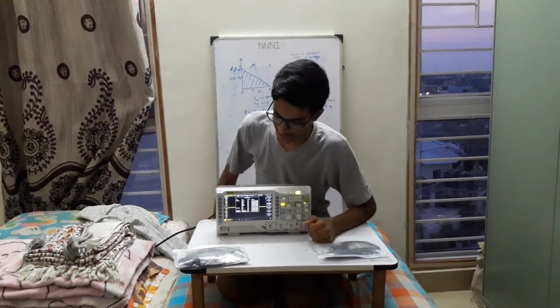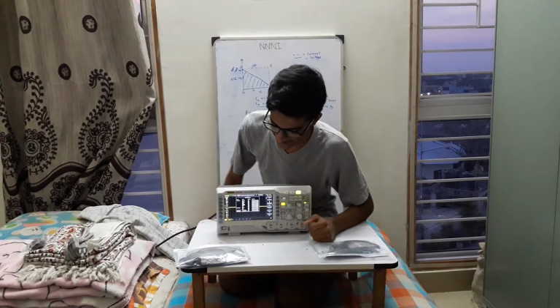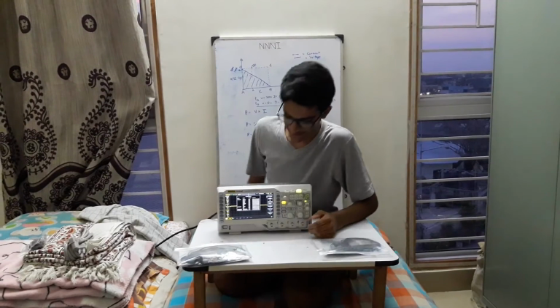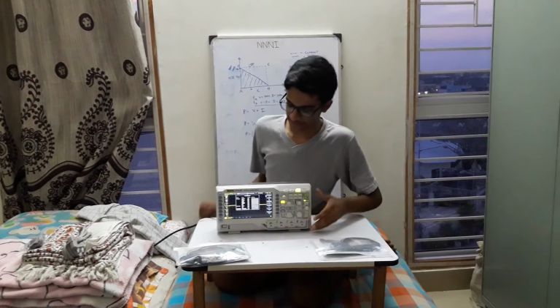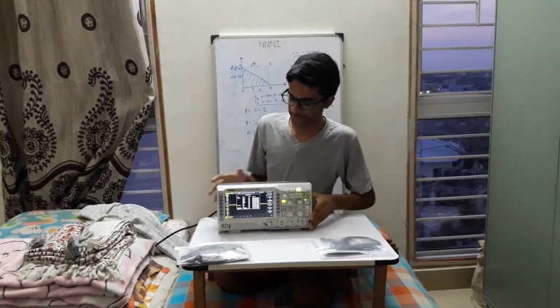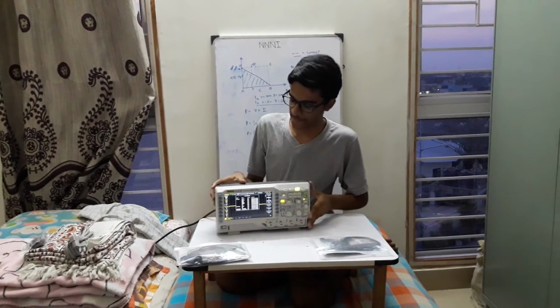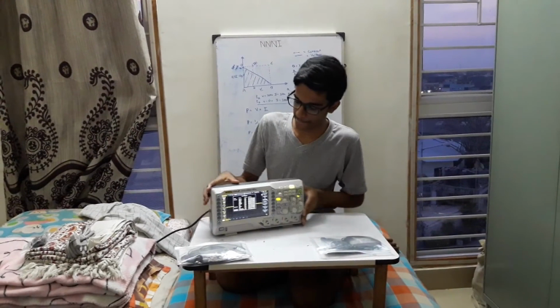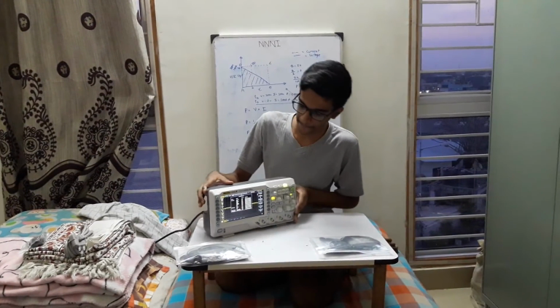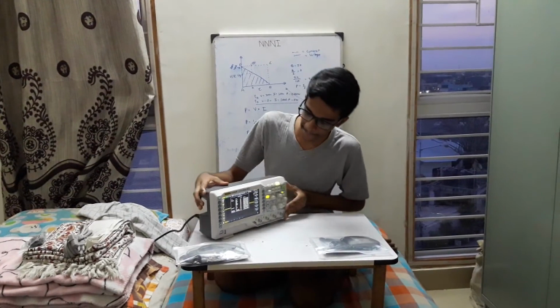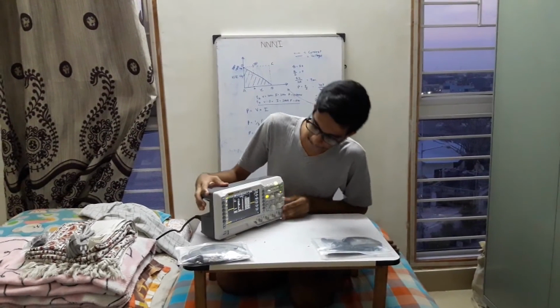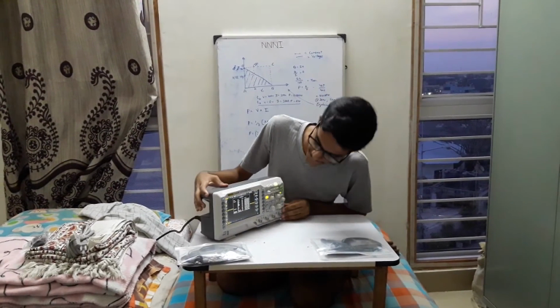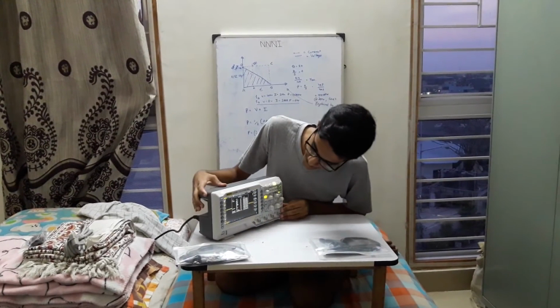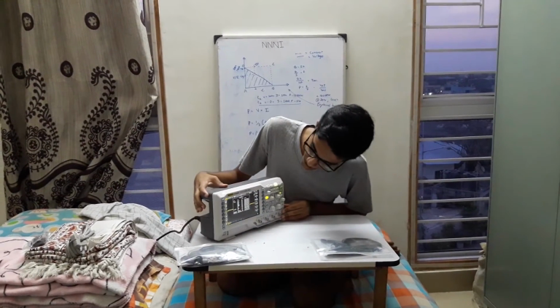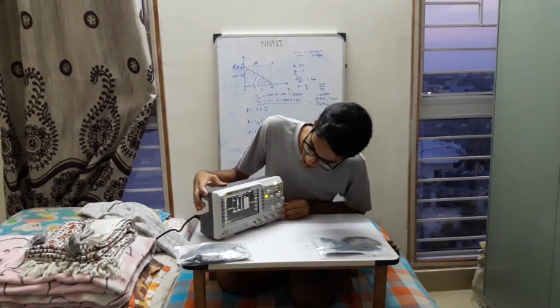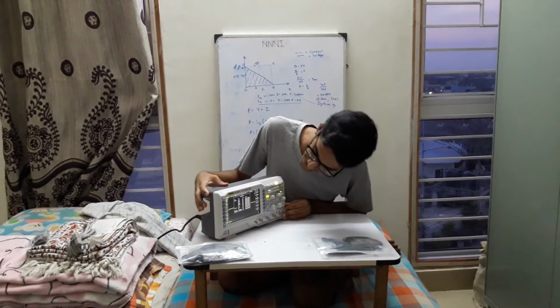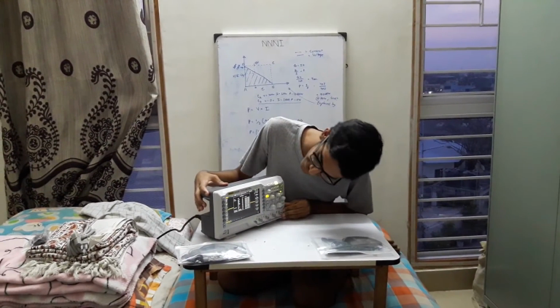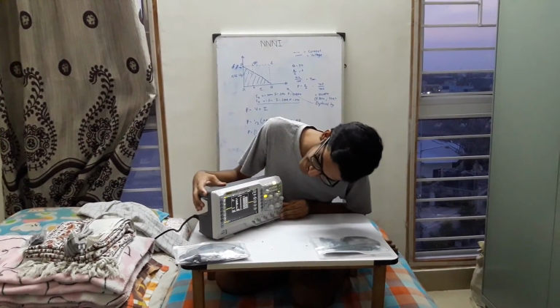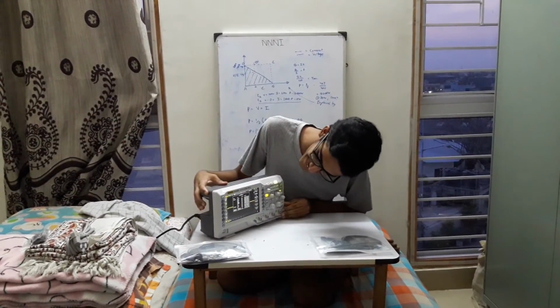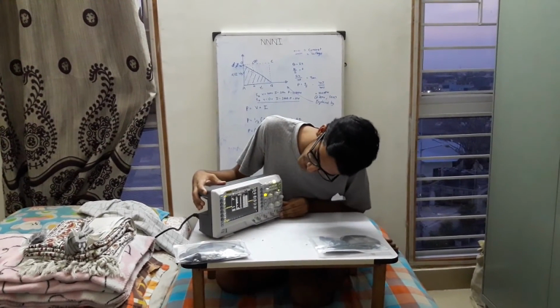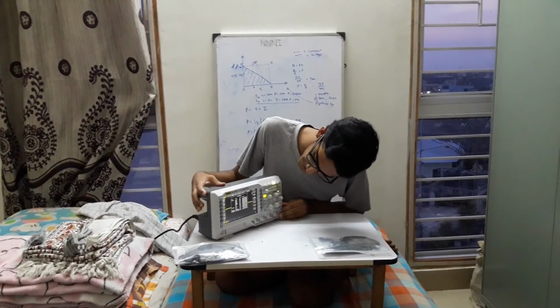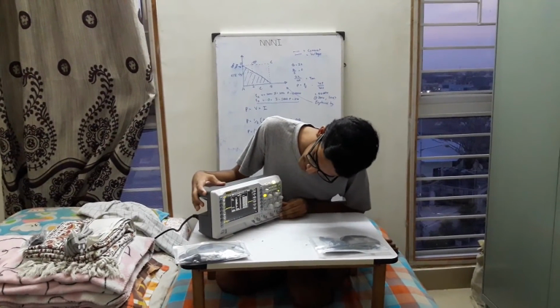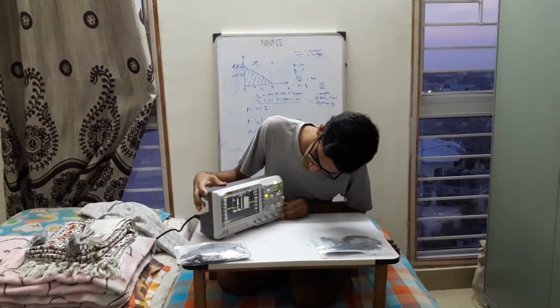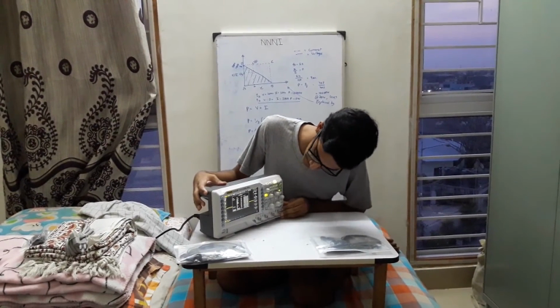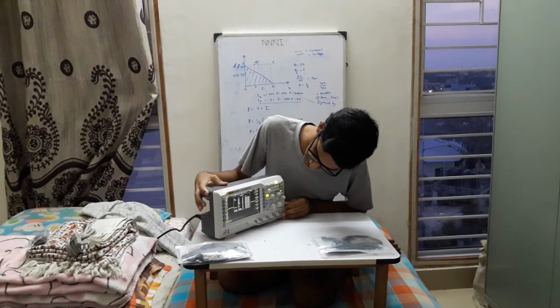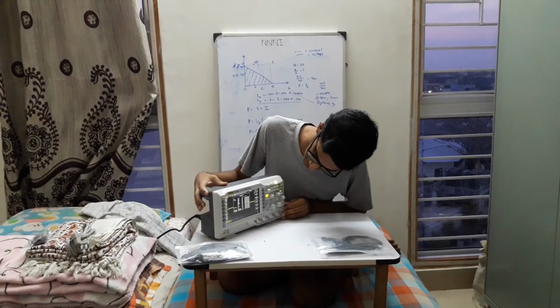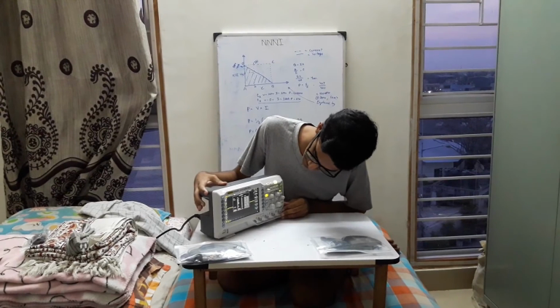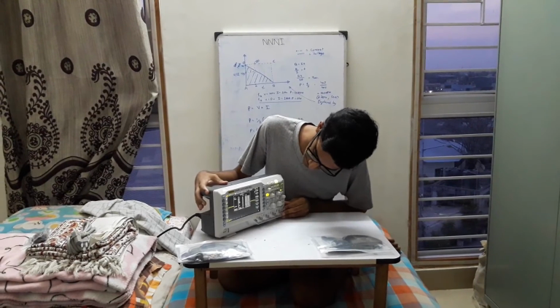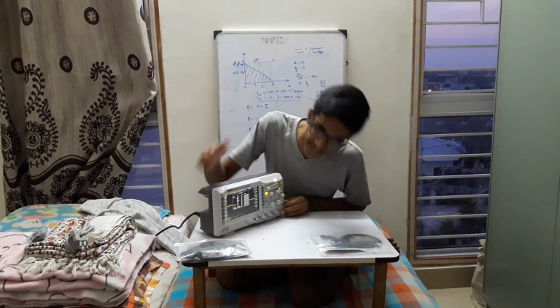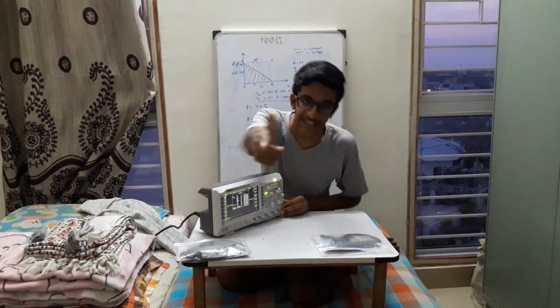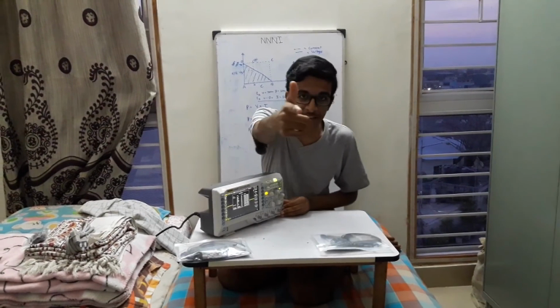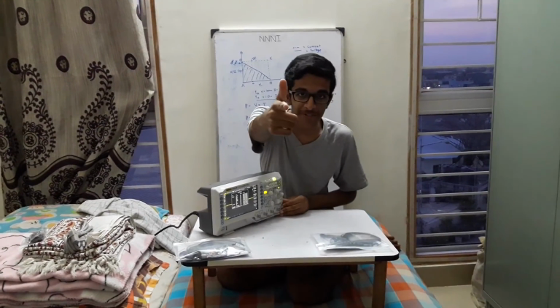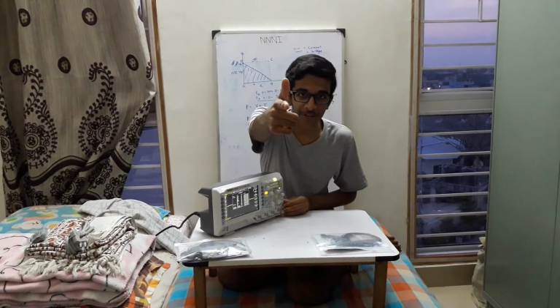I can't see anything. Not bad. The game is on.